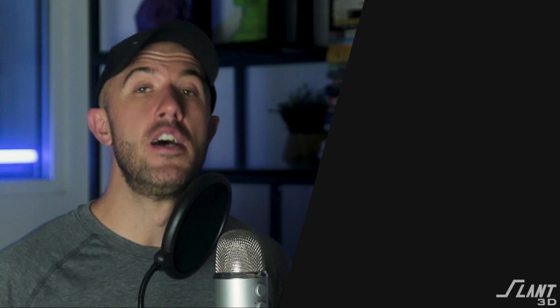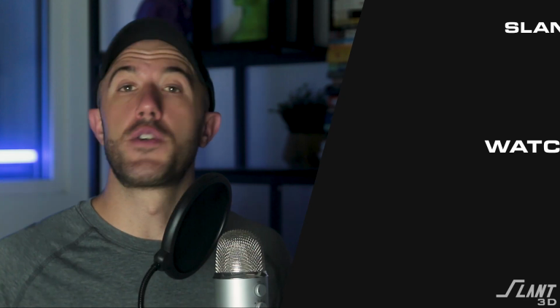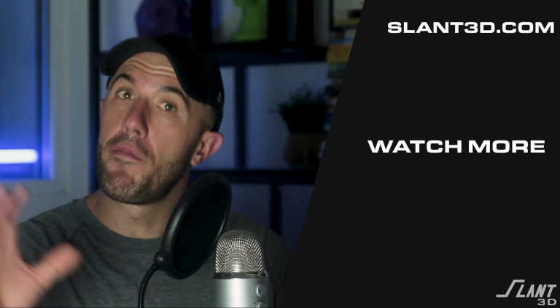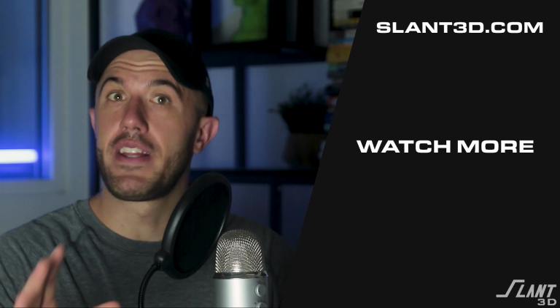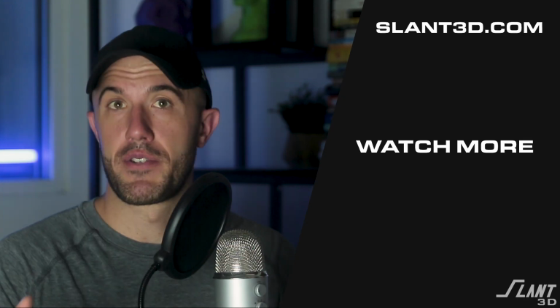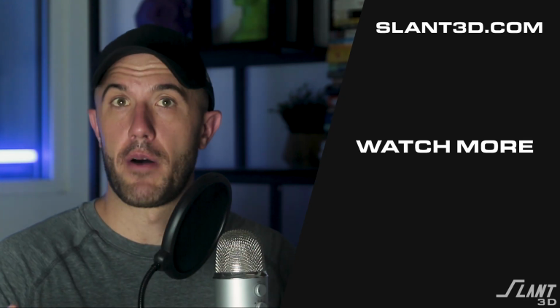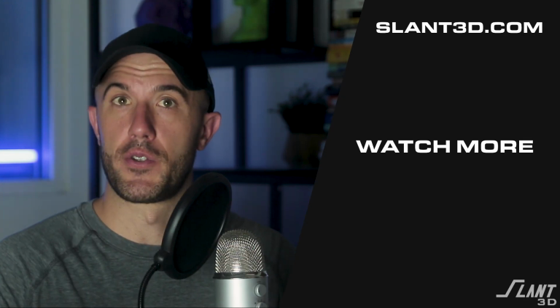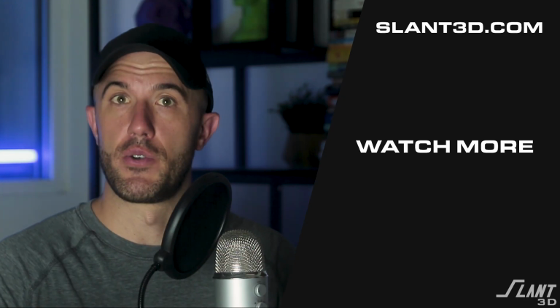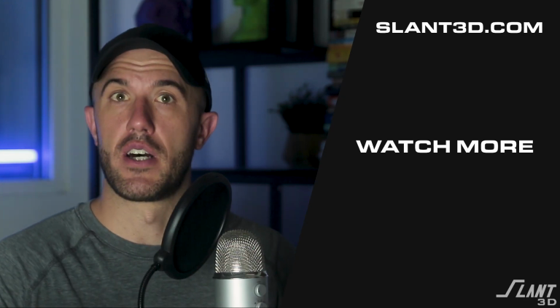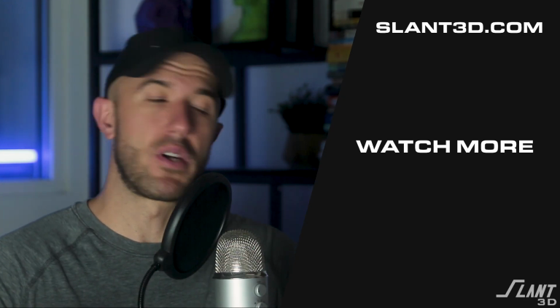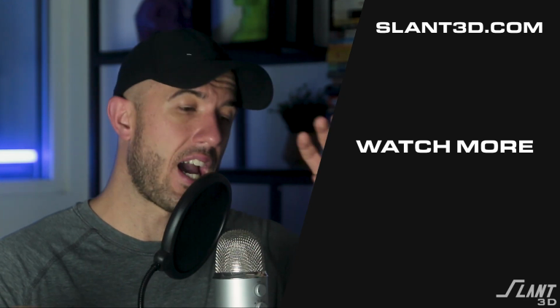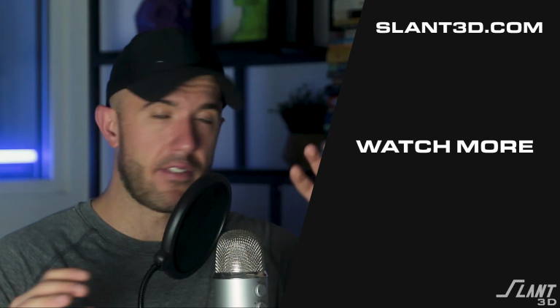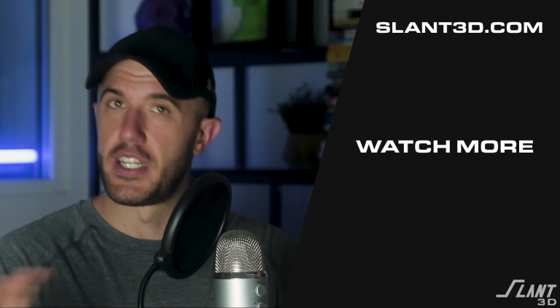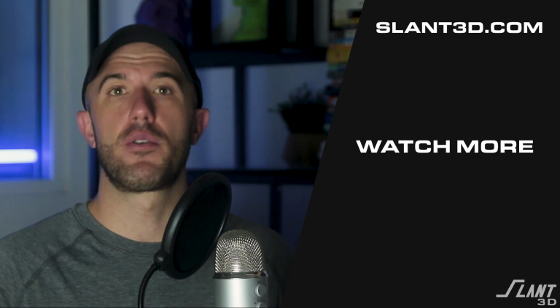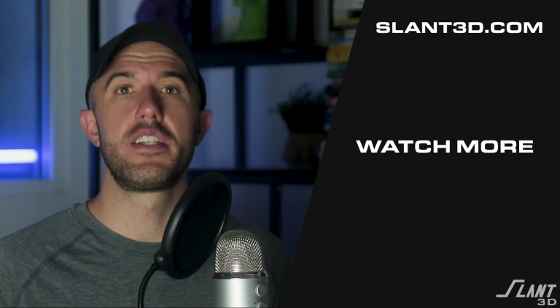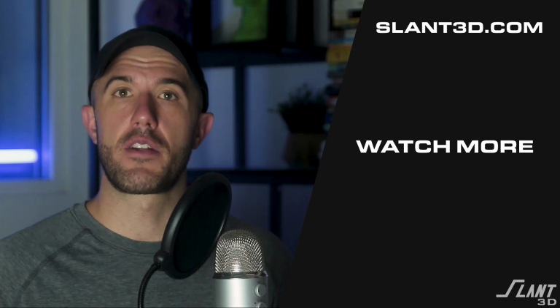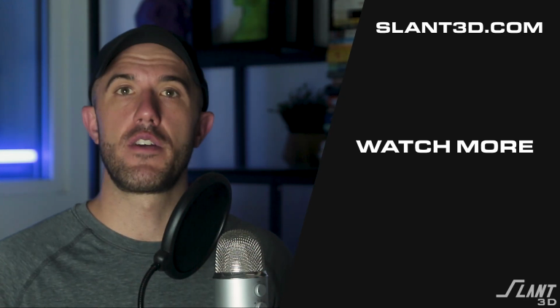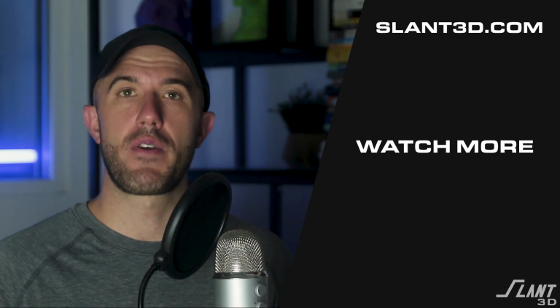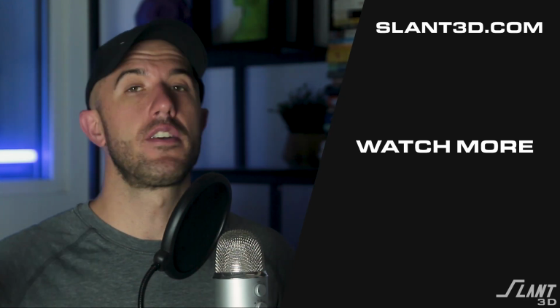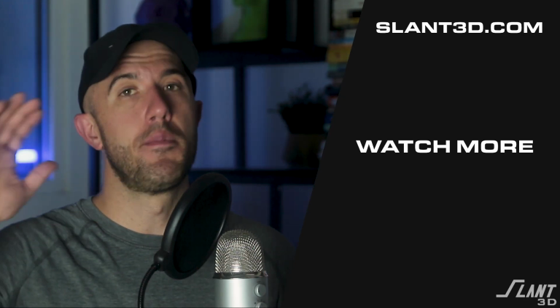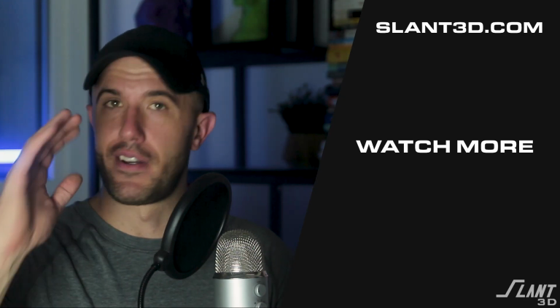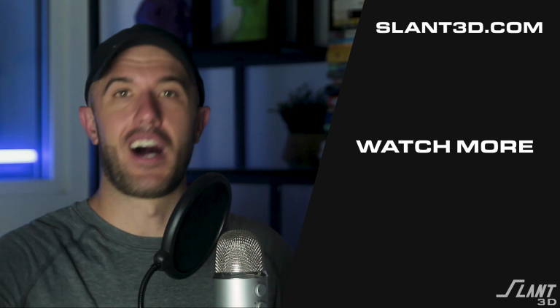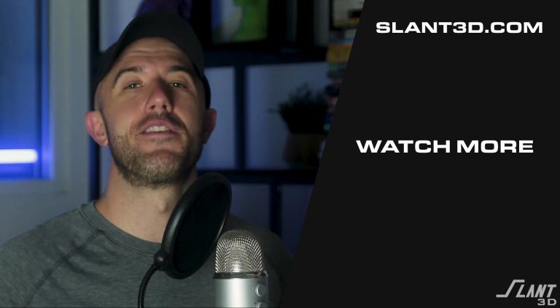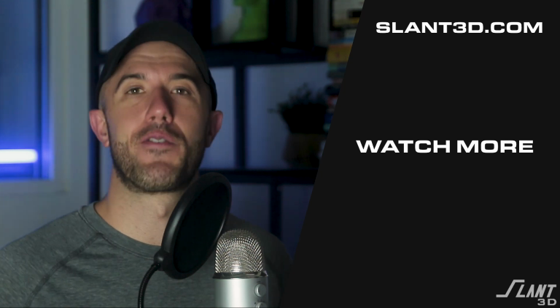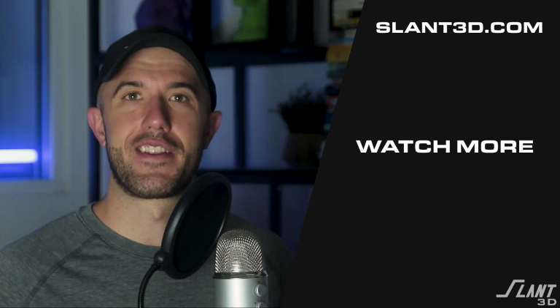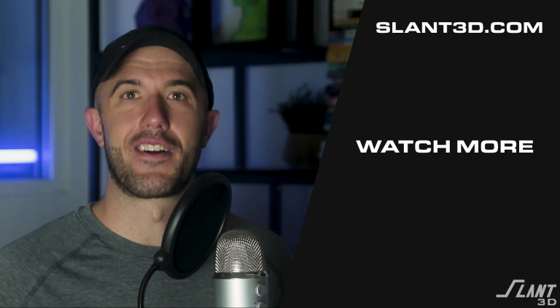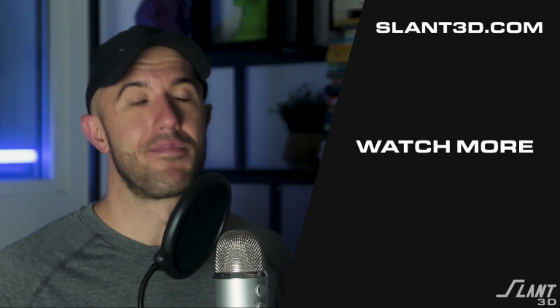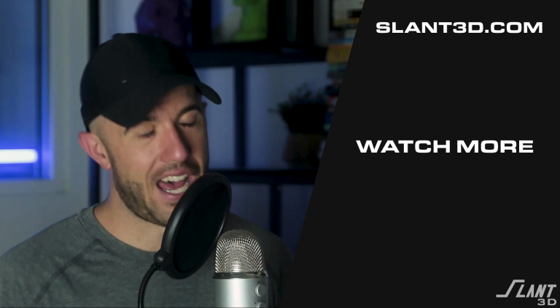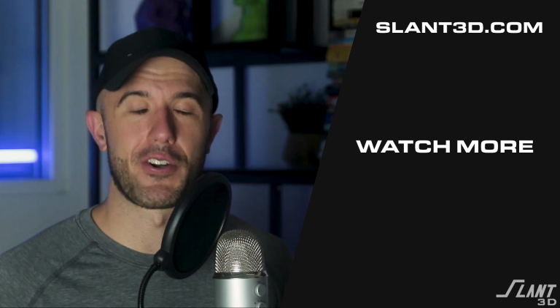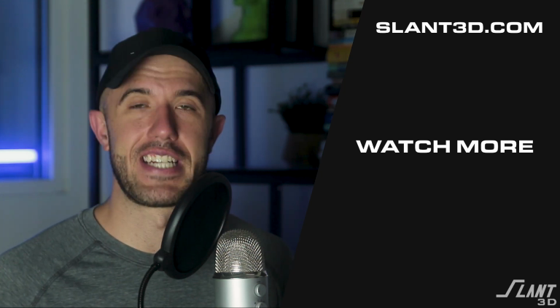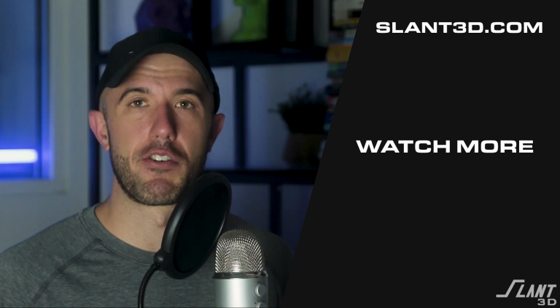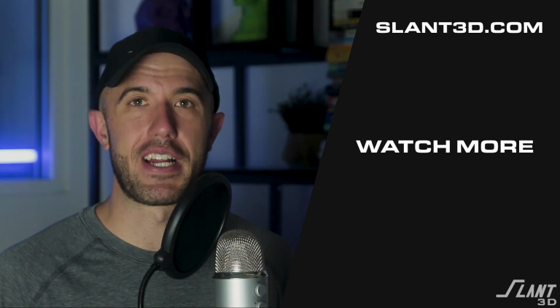So hopefully that was helpful to you. We have a number of these other videos around, but I'll leave it right there. Have a great day everybody.